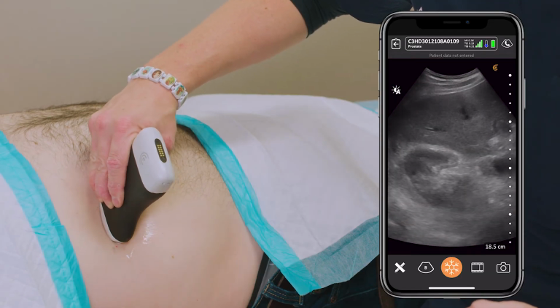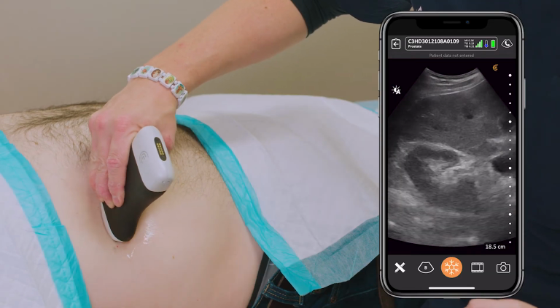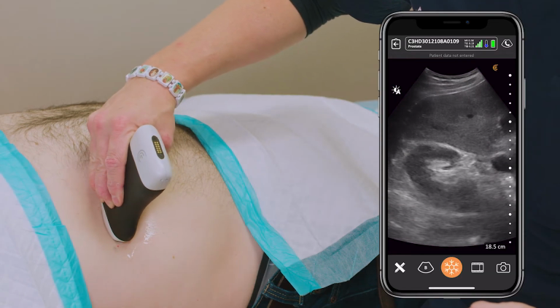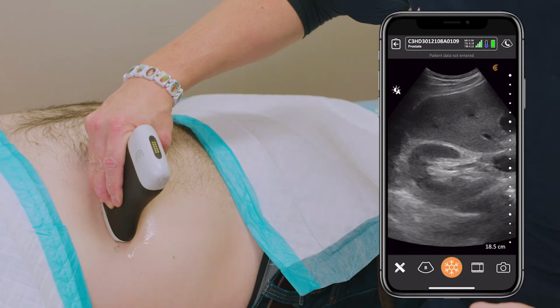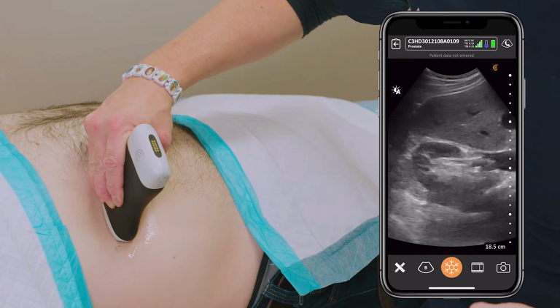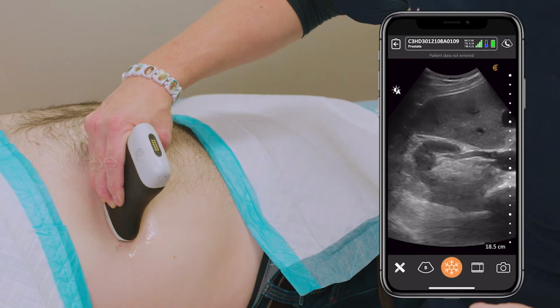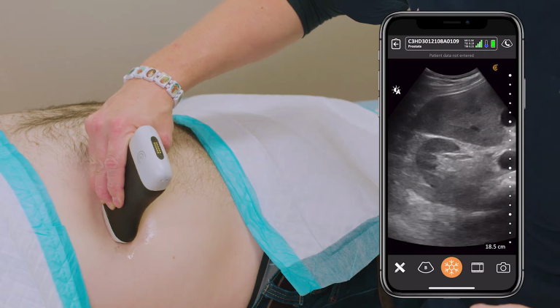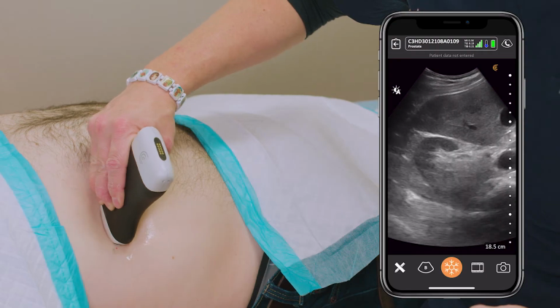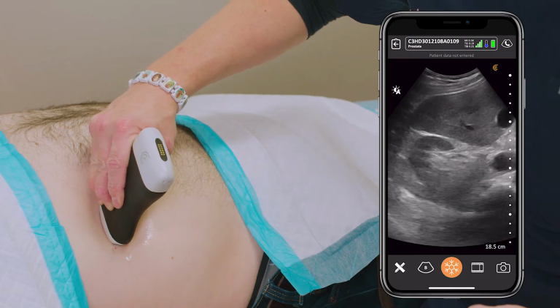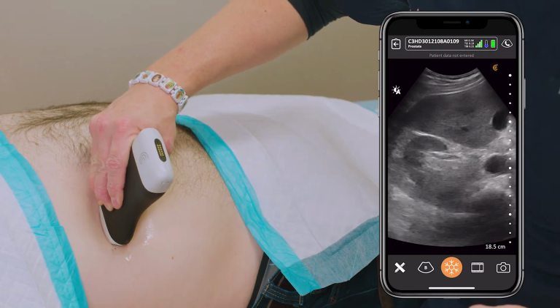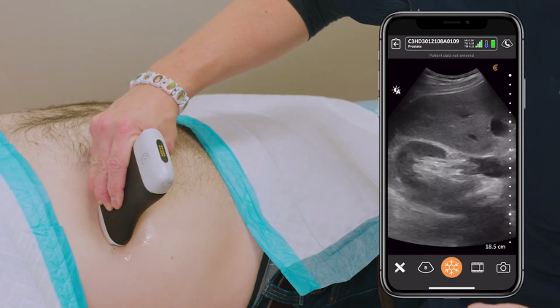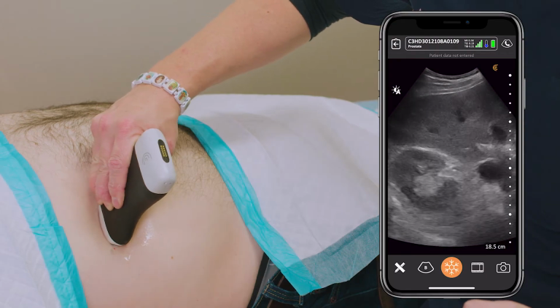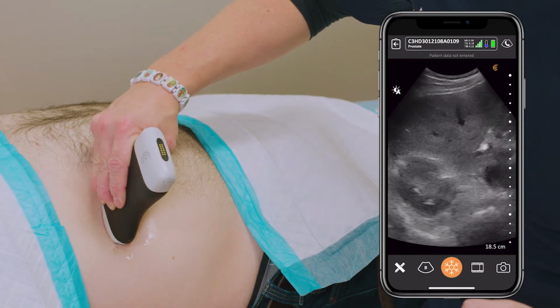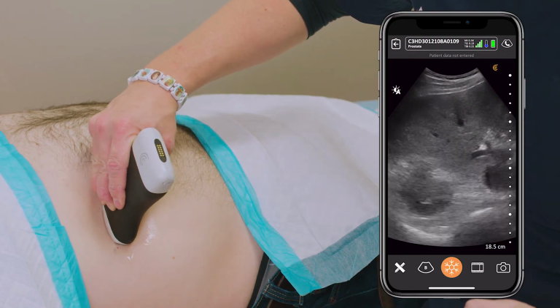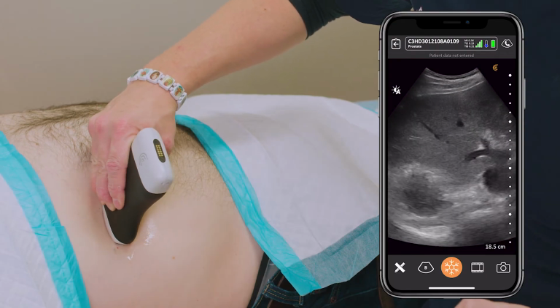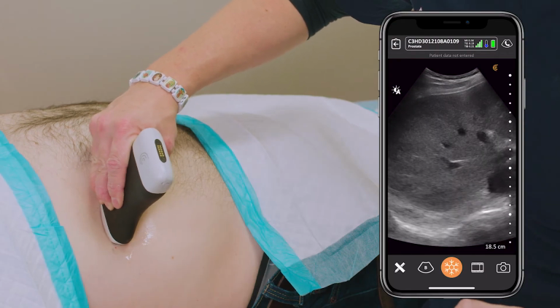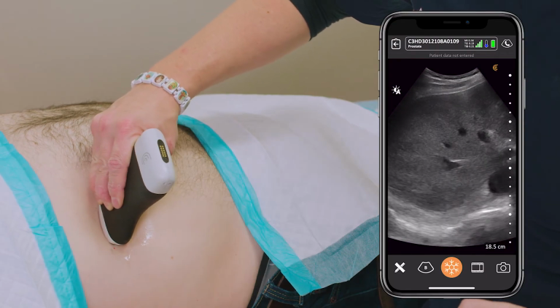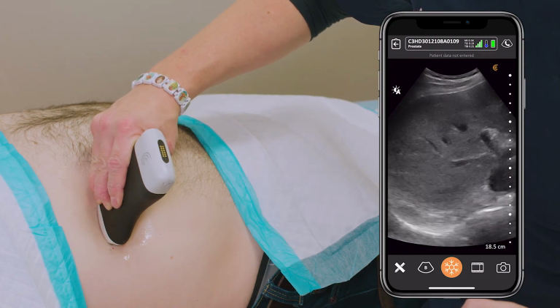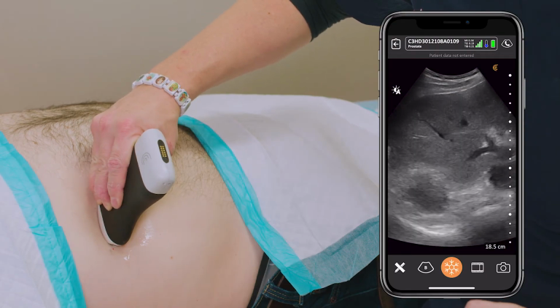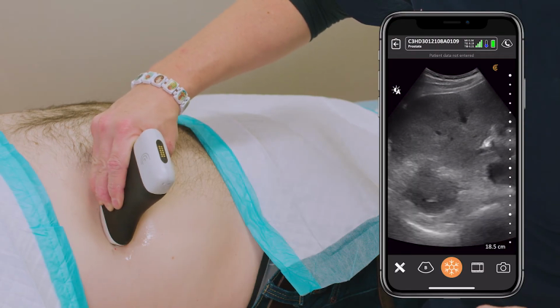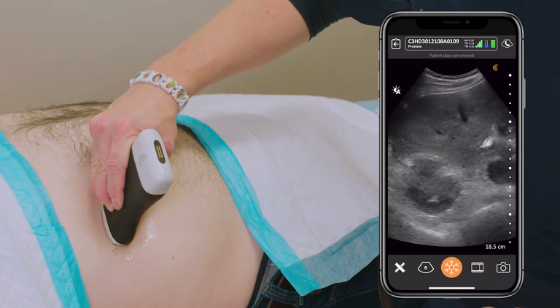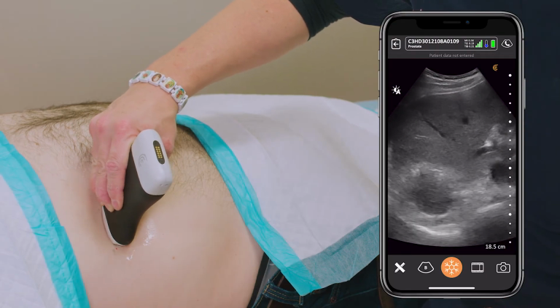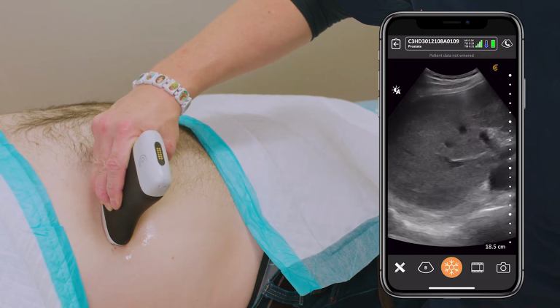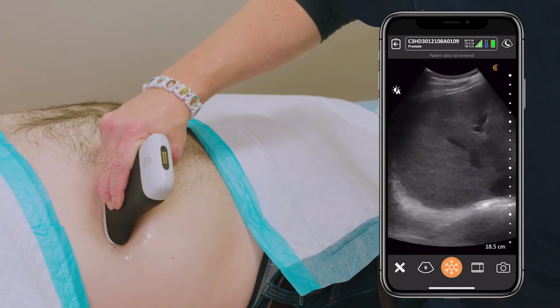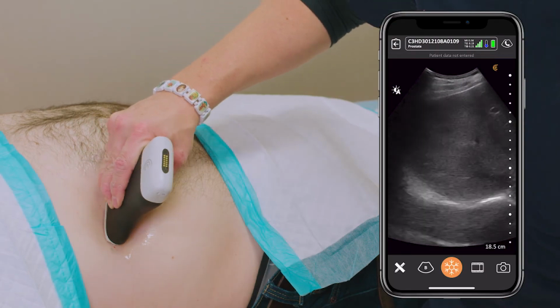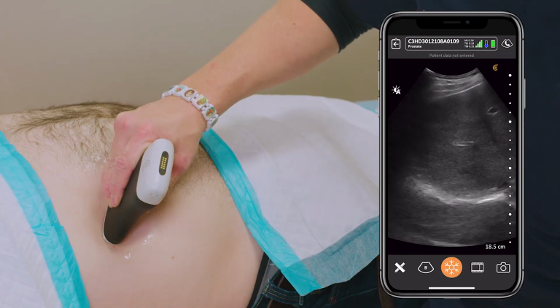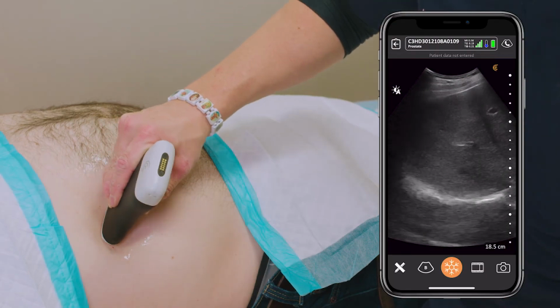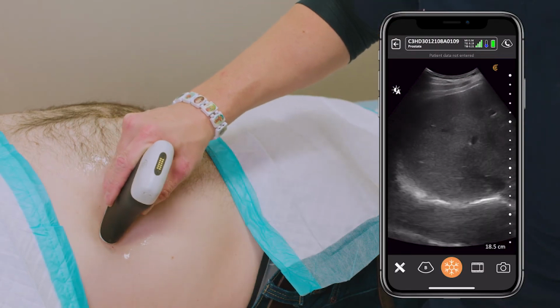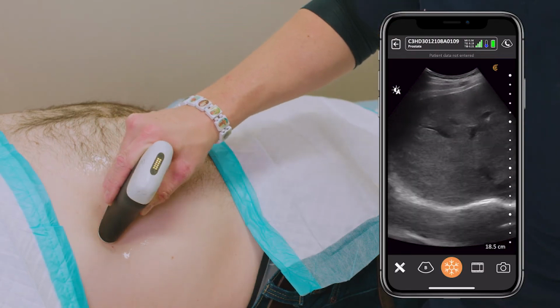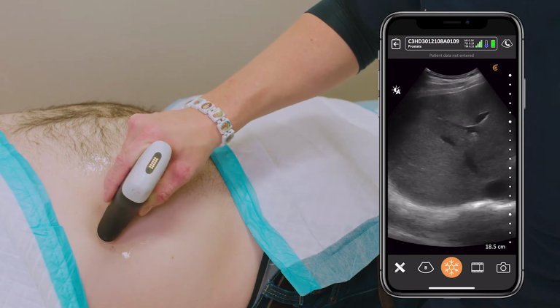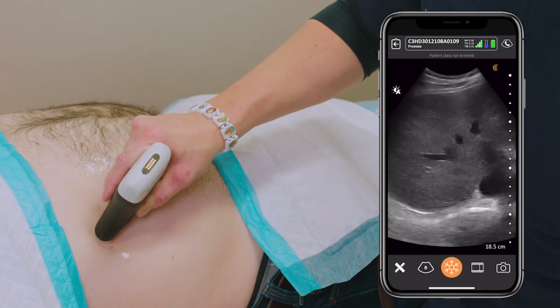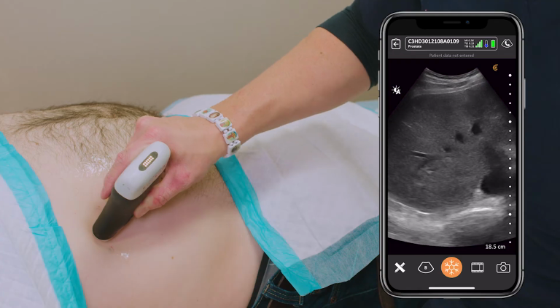A little refraction from the ribs. There's the essential fat of the kidney. I'm going to focus it on there.